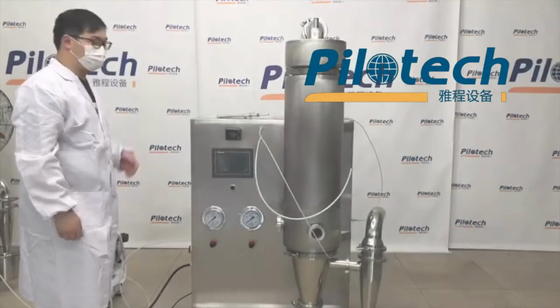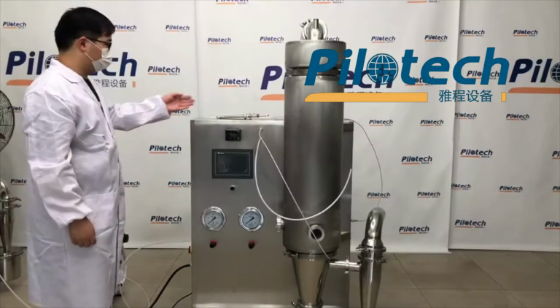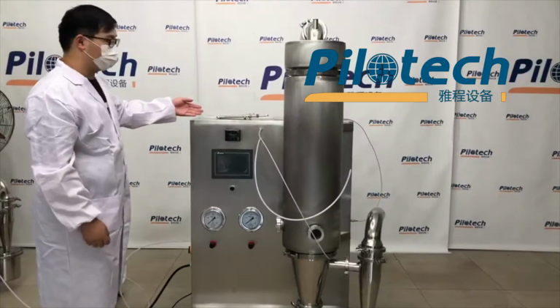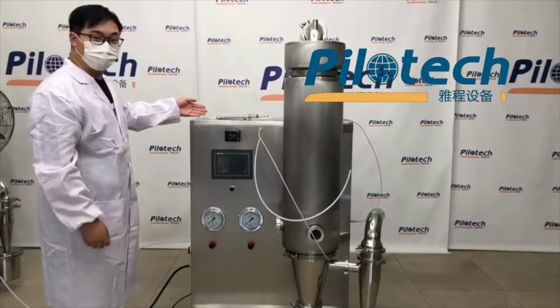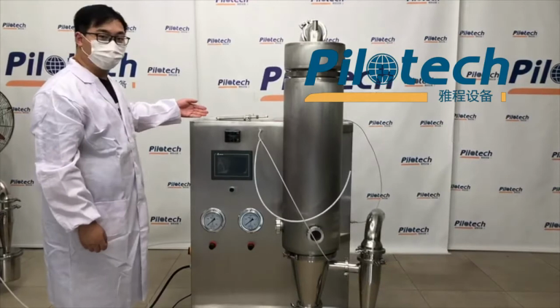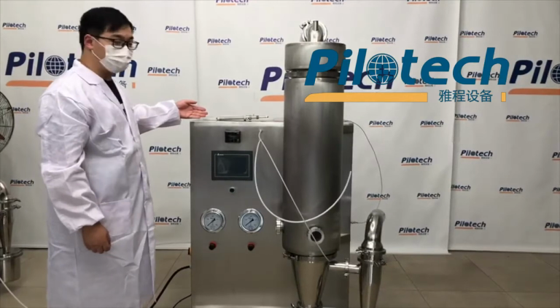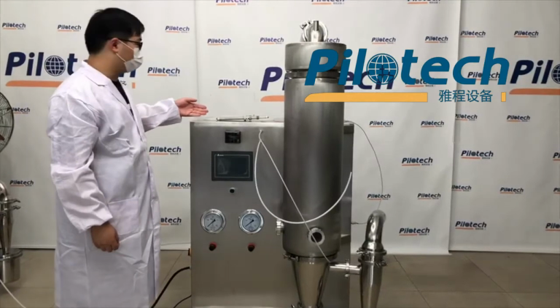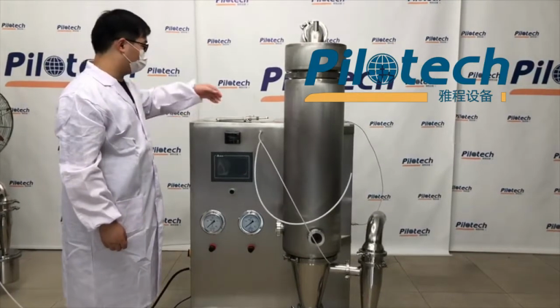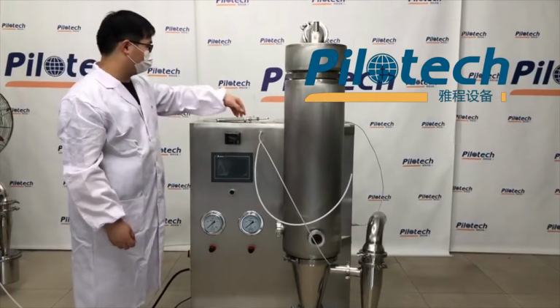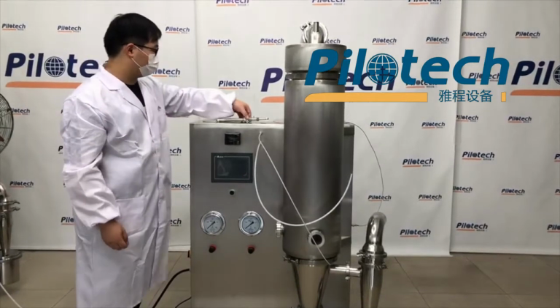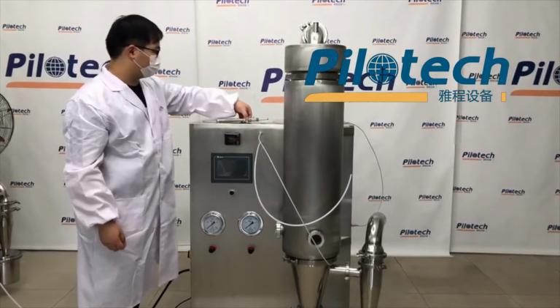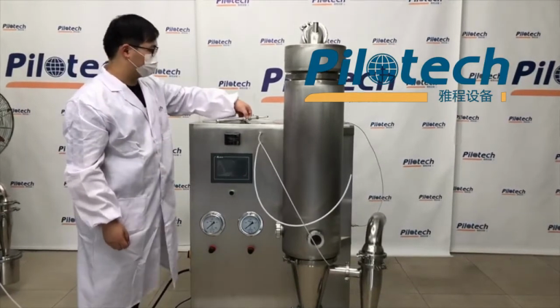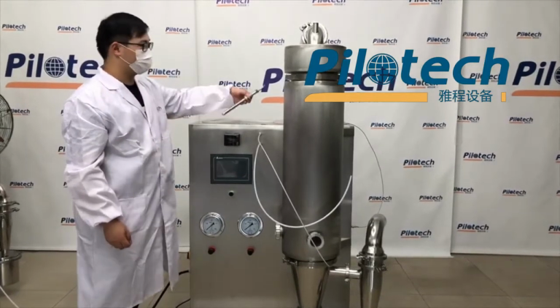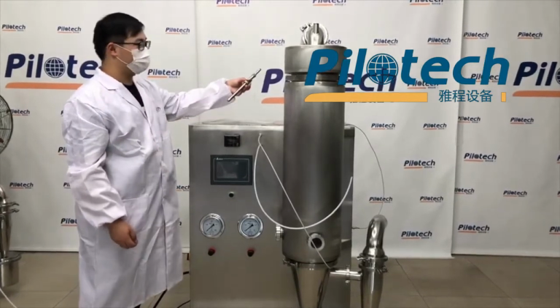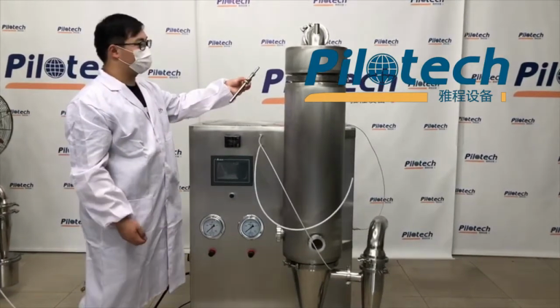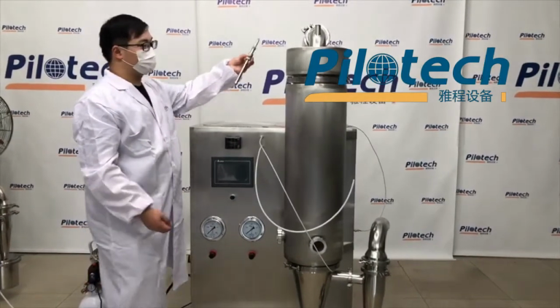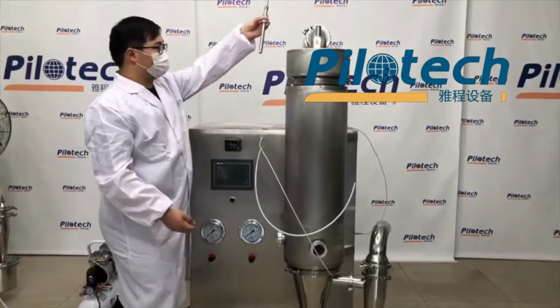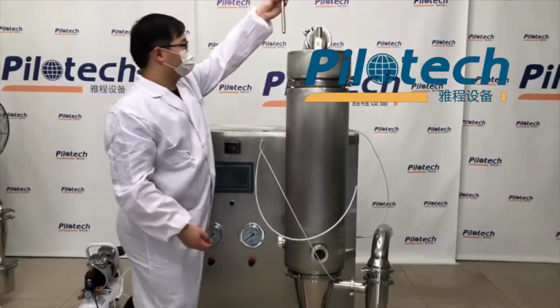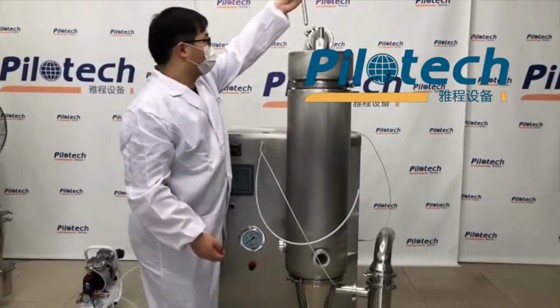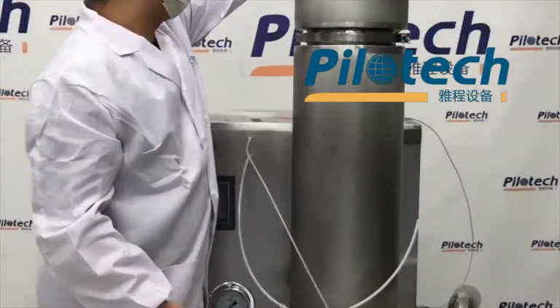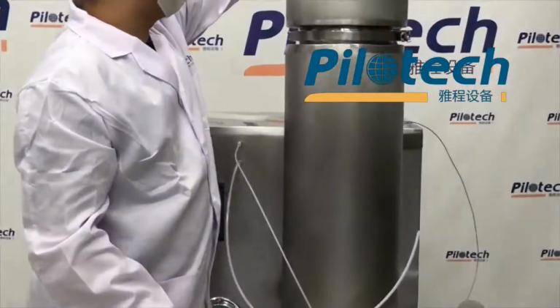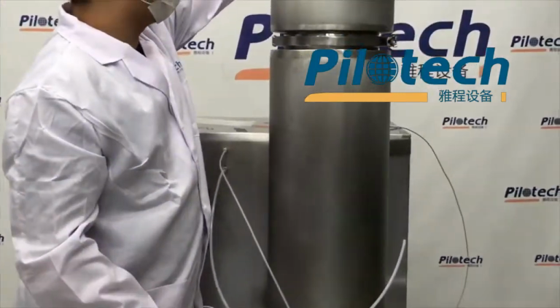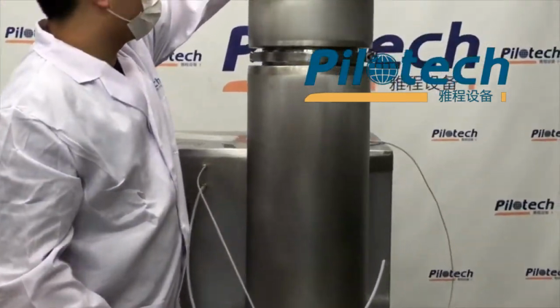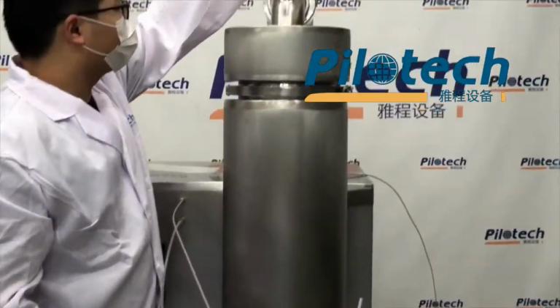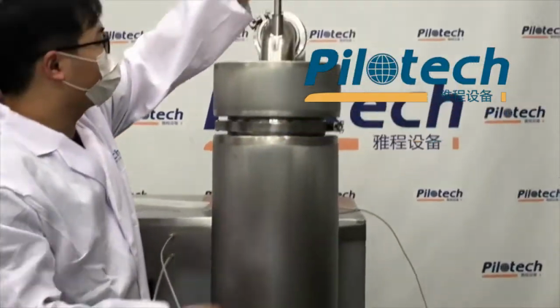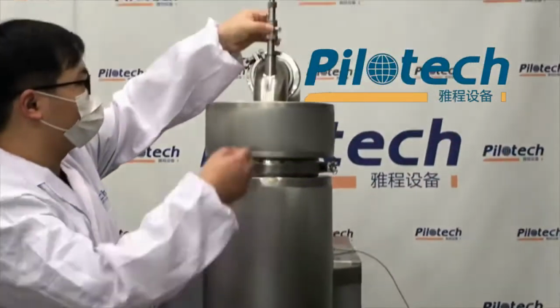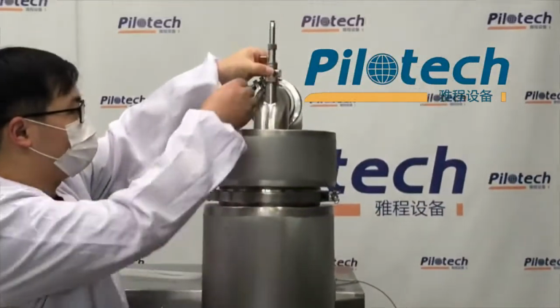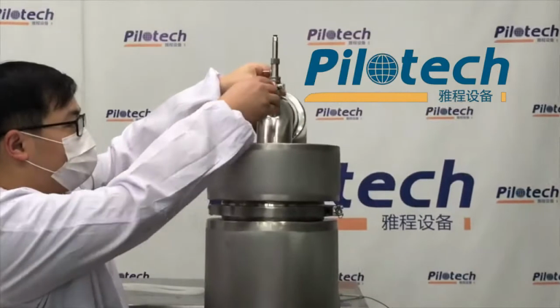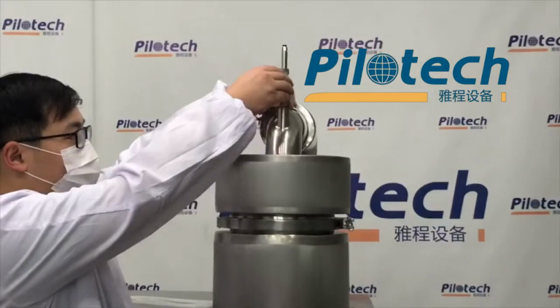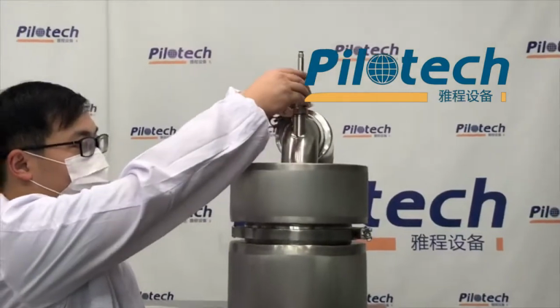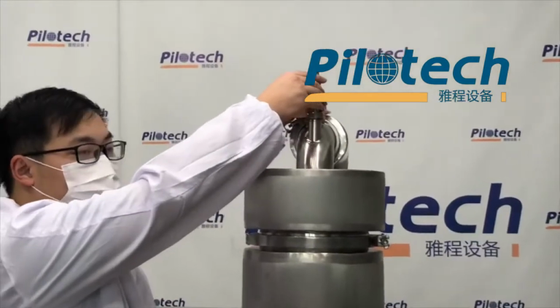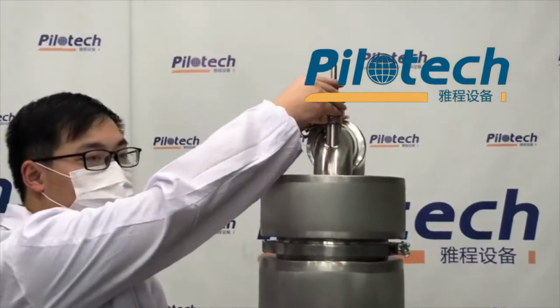Today, let's install the Palotec spray dryer. First, we need to install the atomizer.